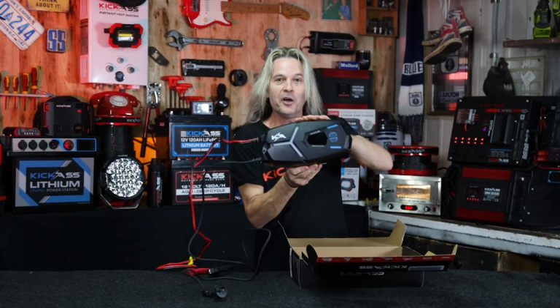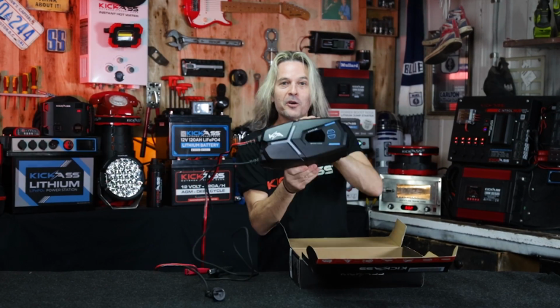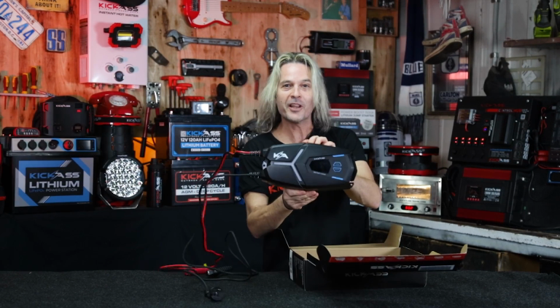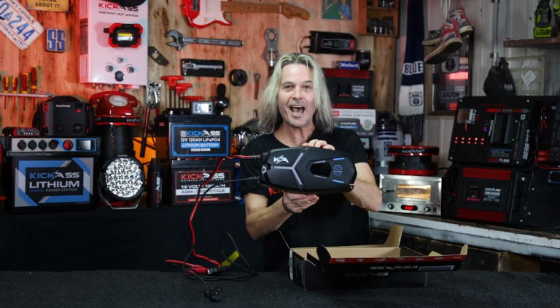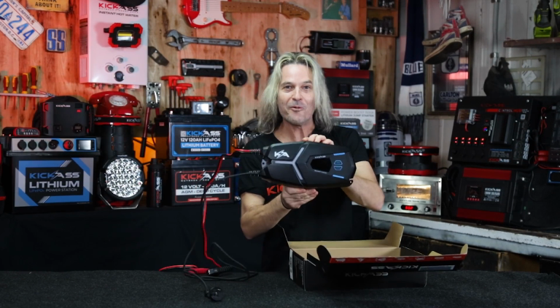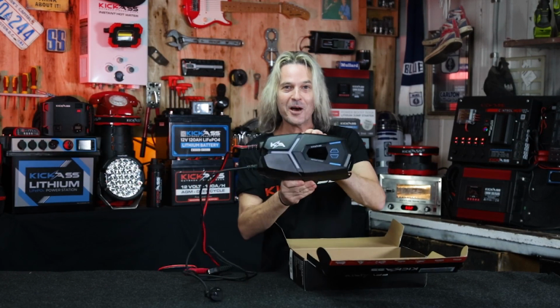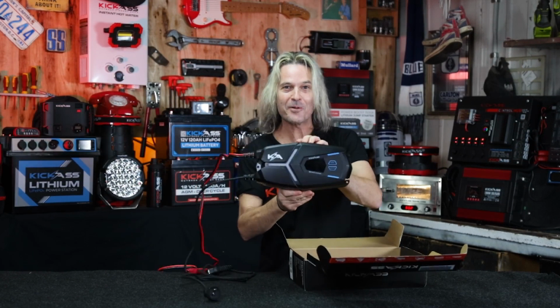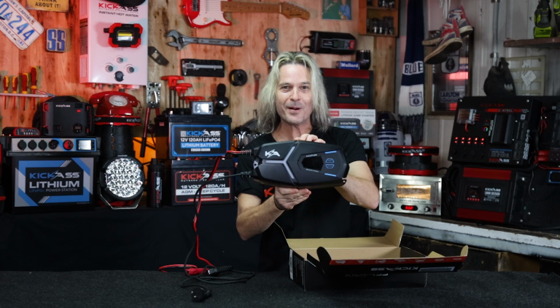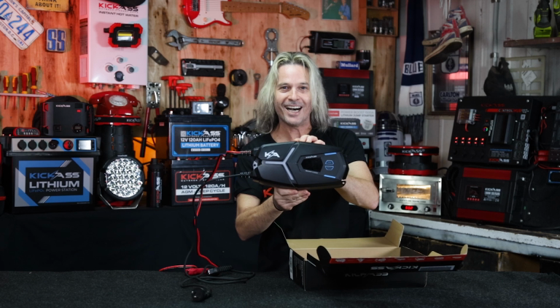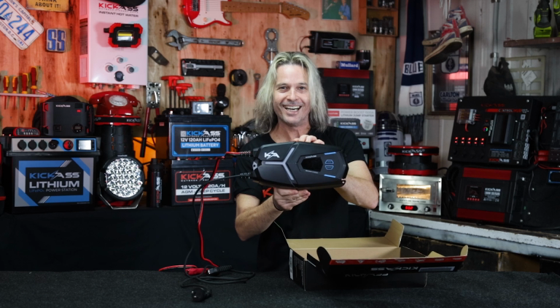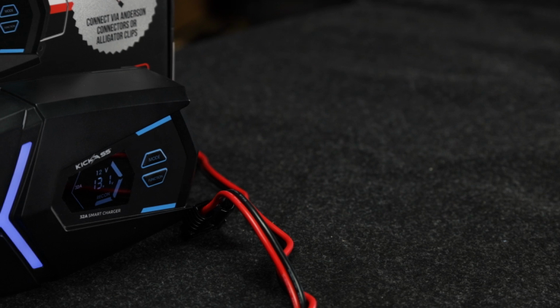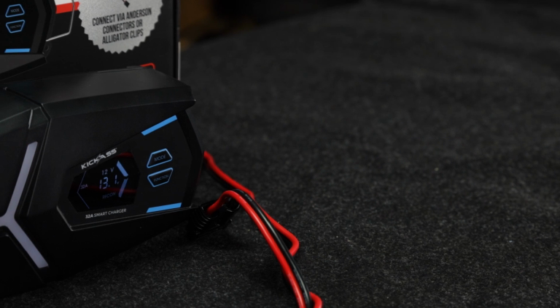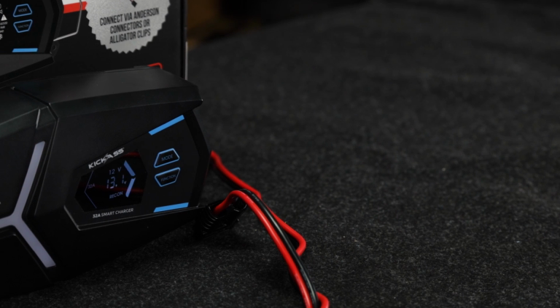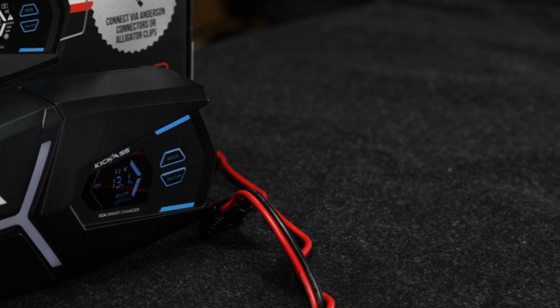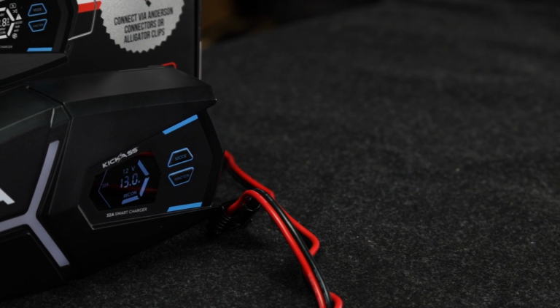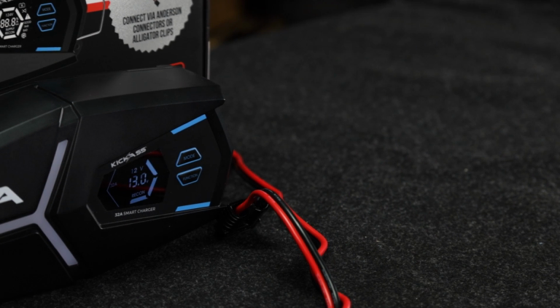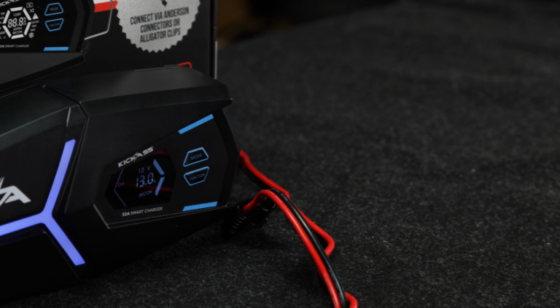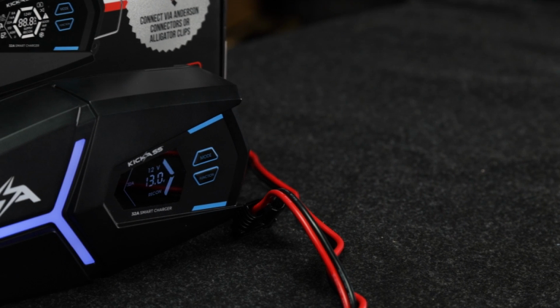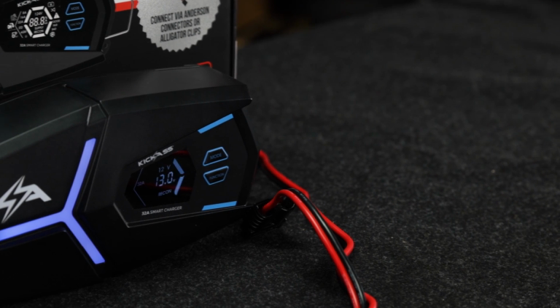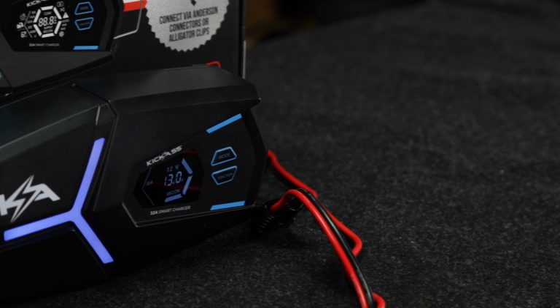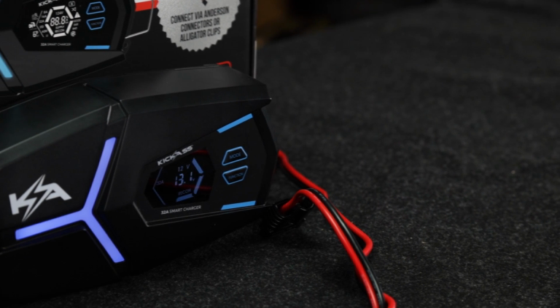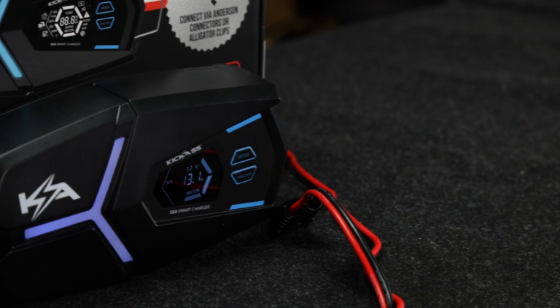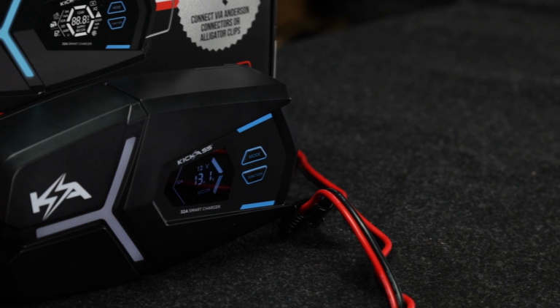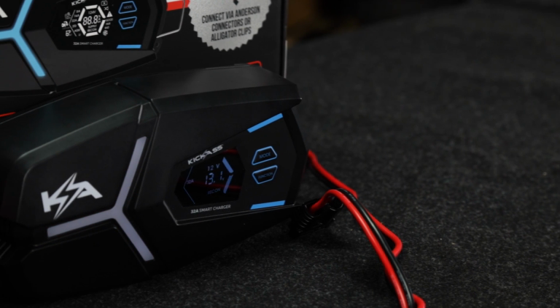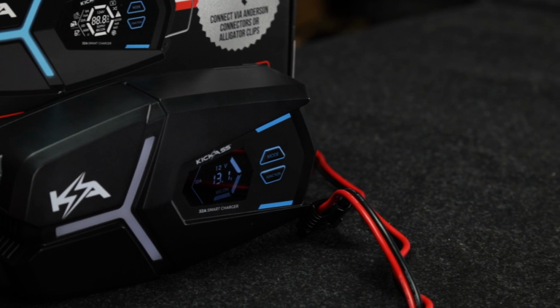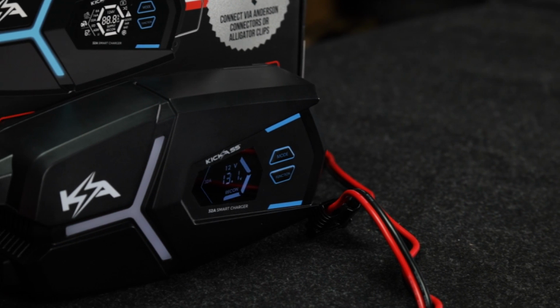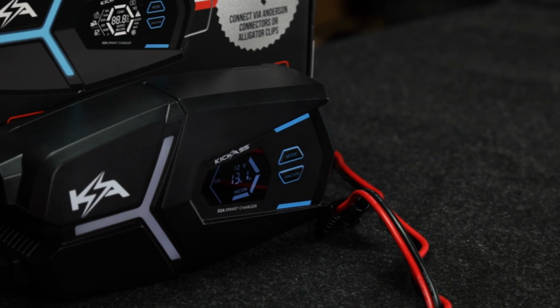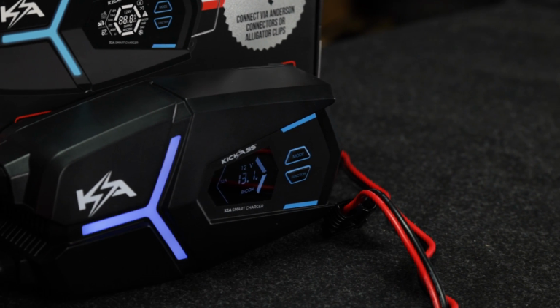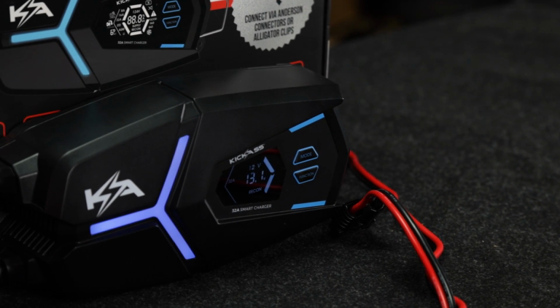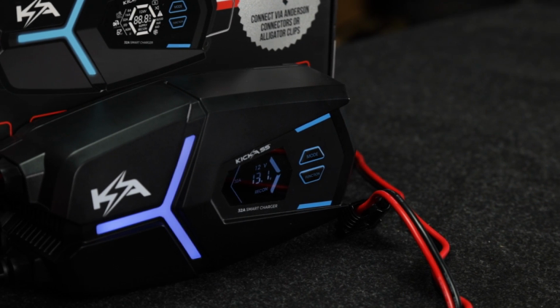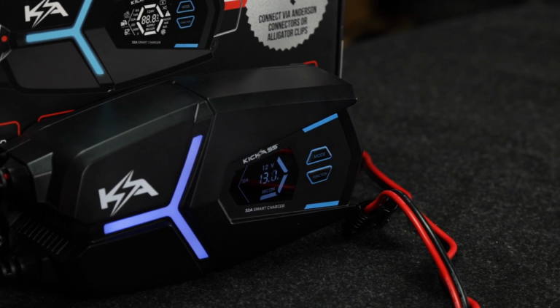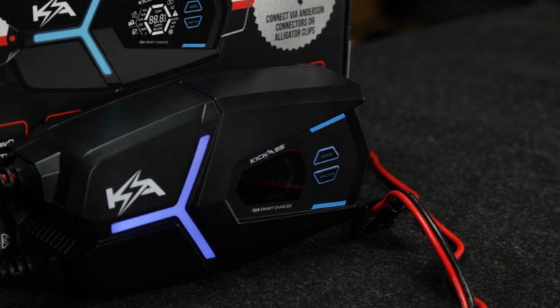Look at that — what a ripper! Check out our brand new 32 amp AC charger.